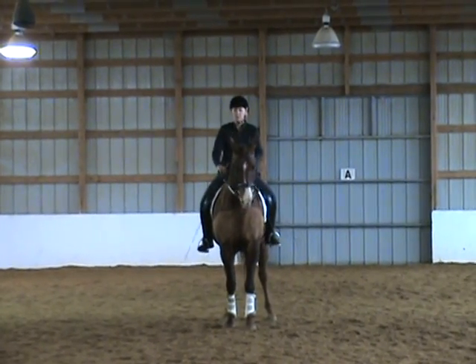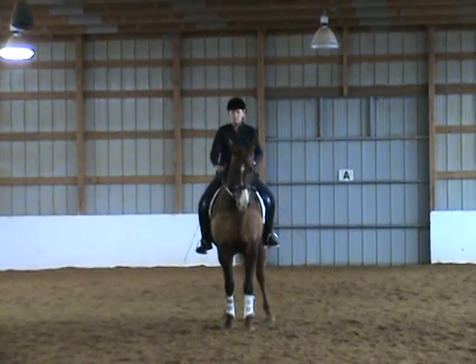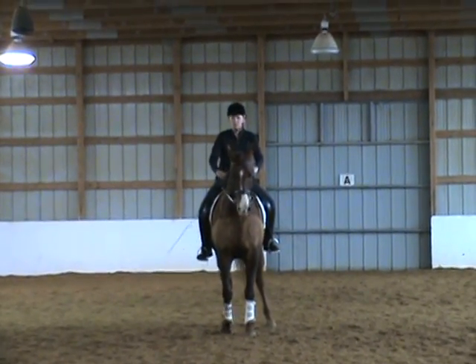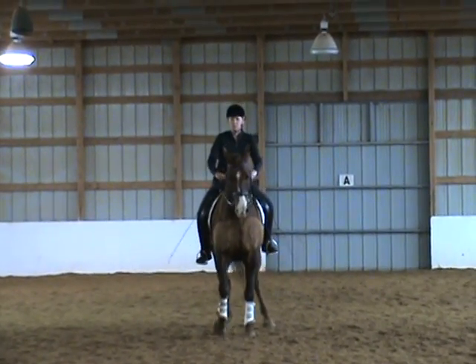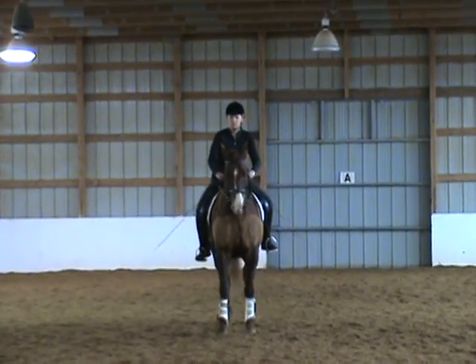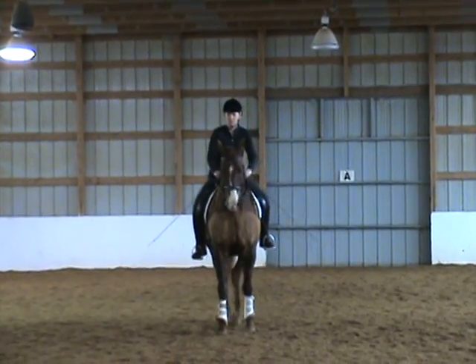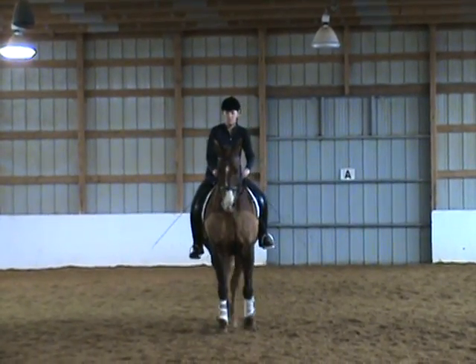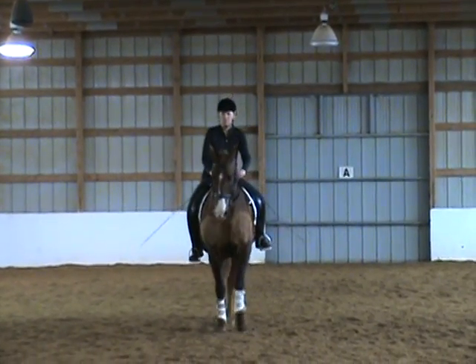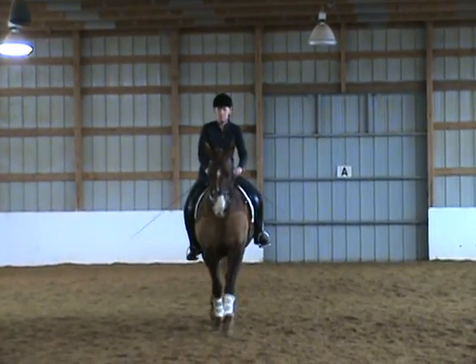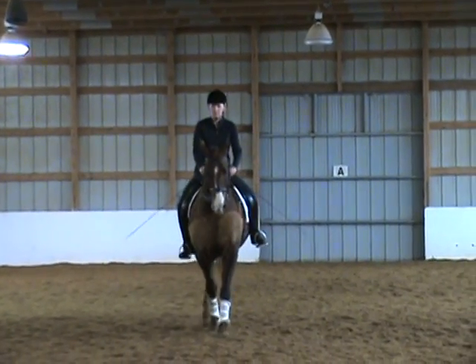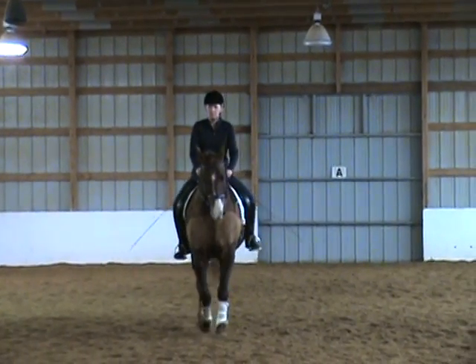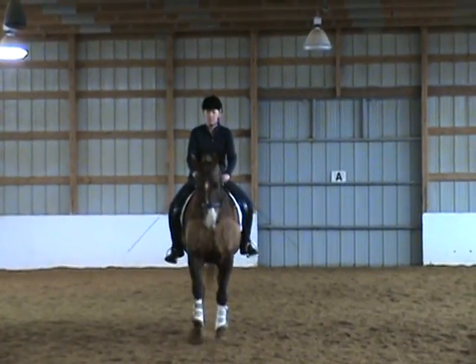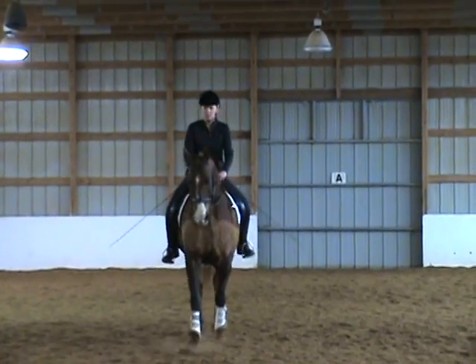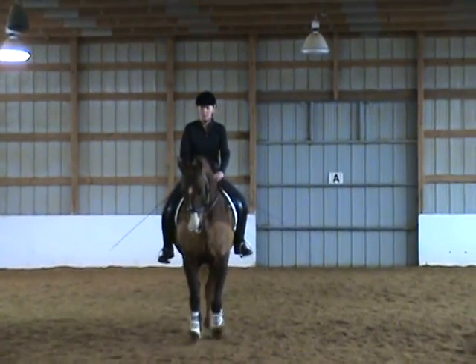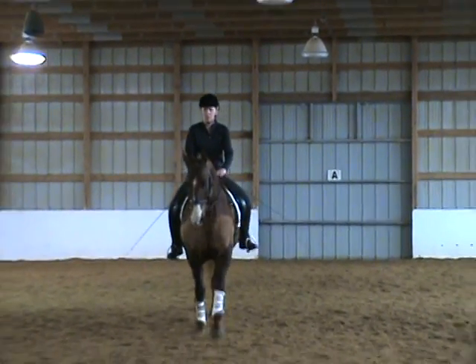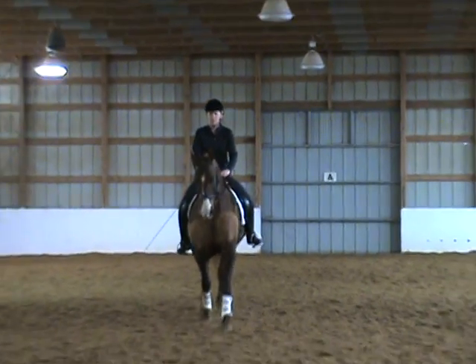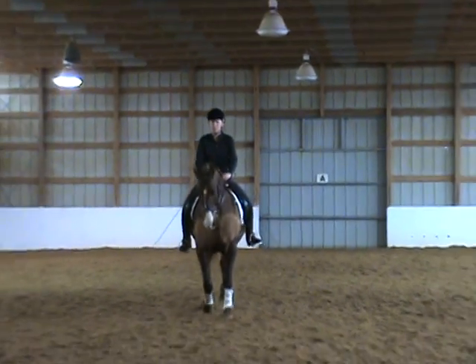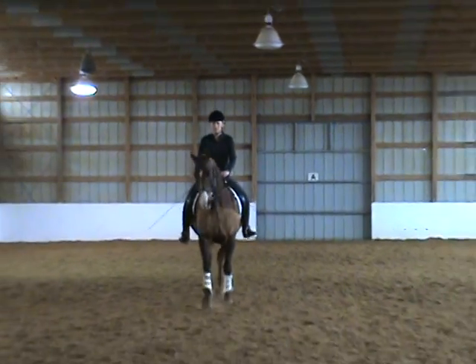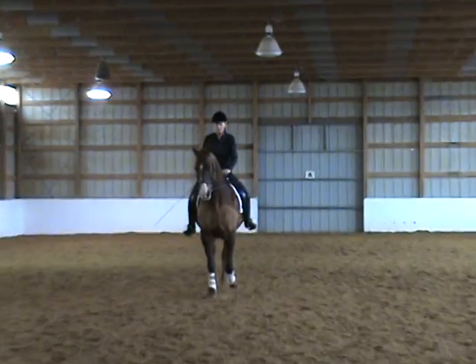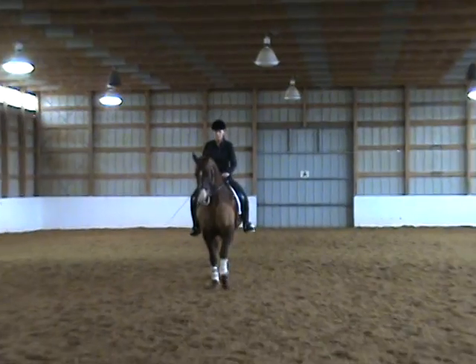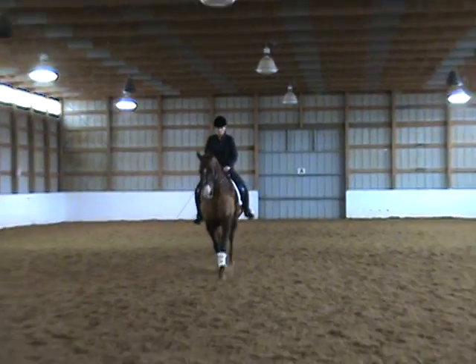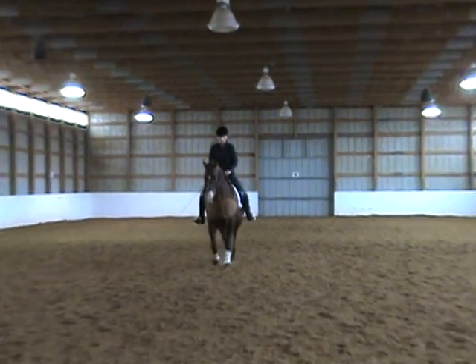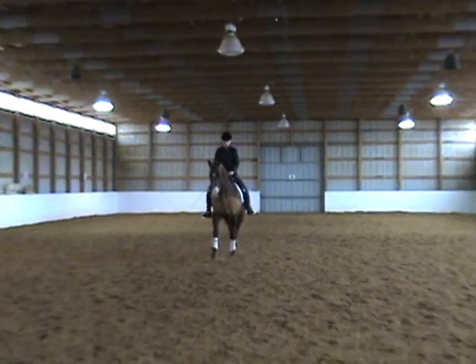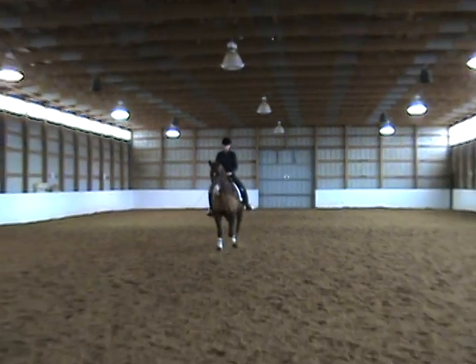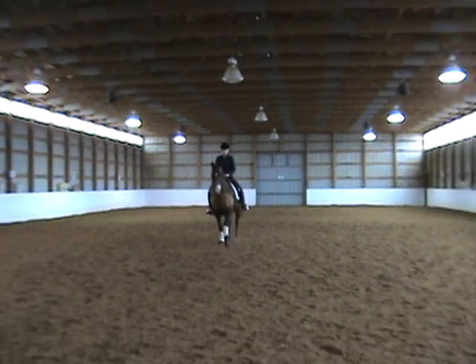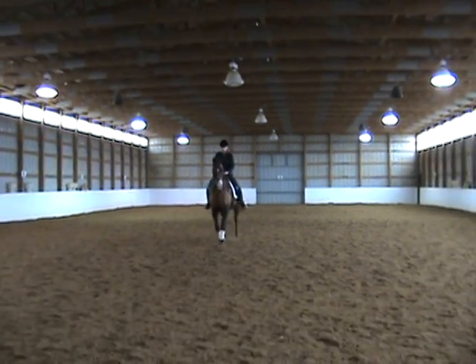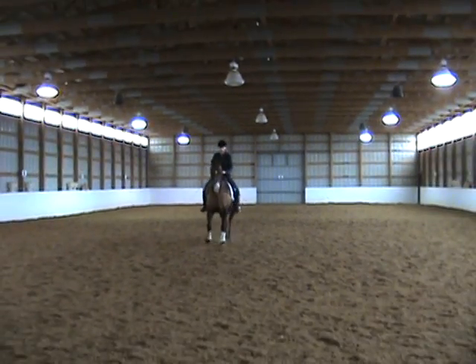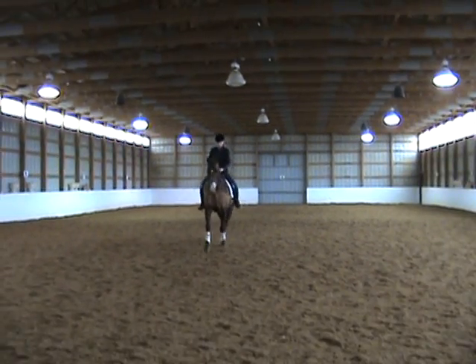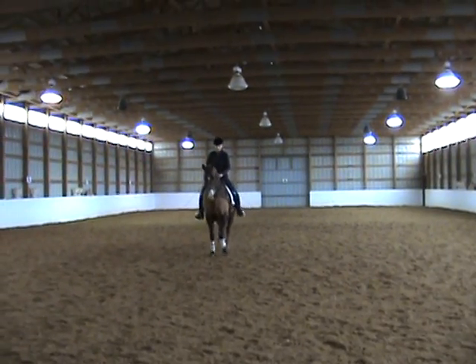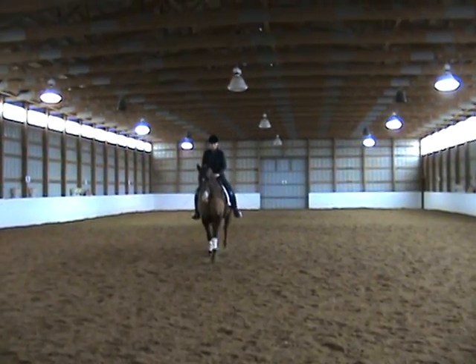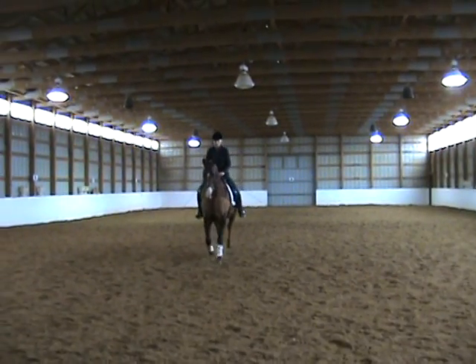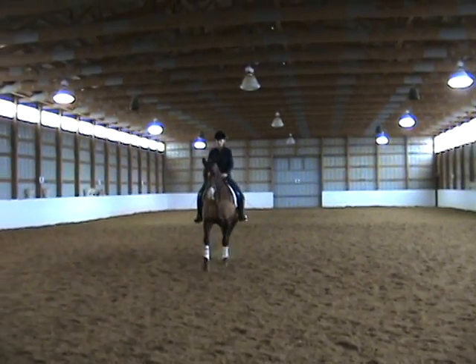C, track left. H, X, F — change rein, lengthen stride in trot.